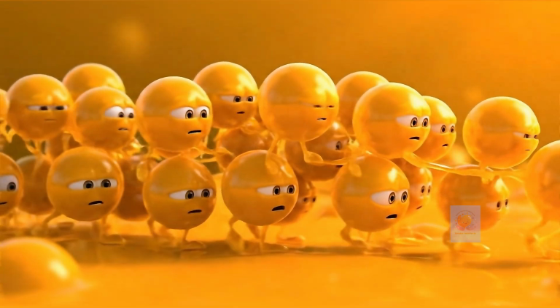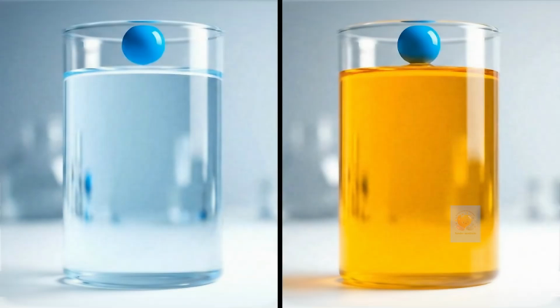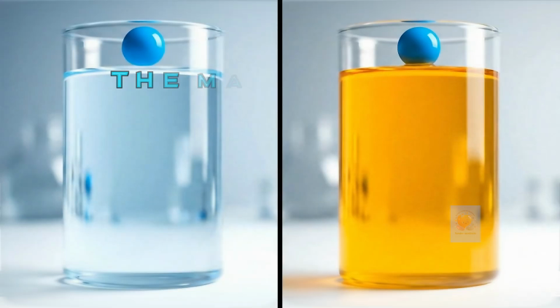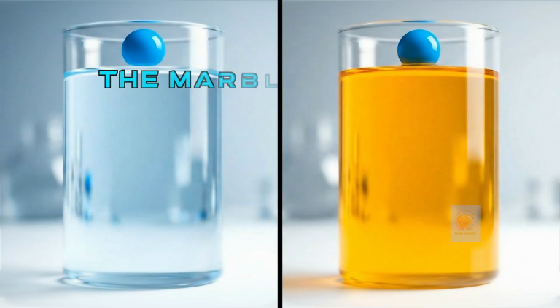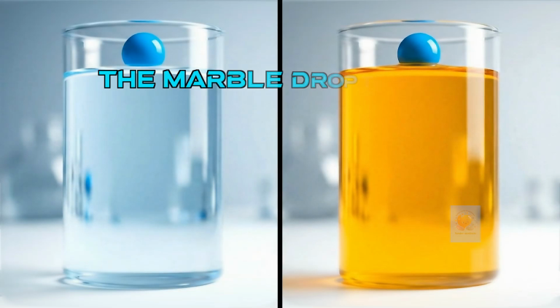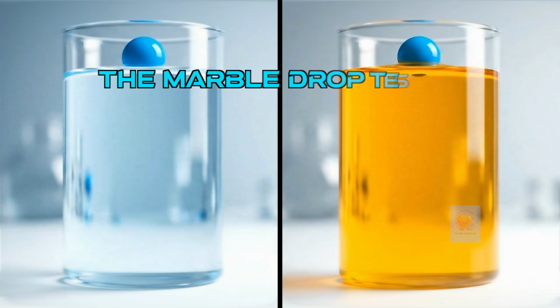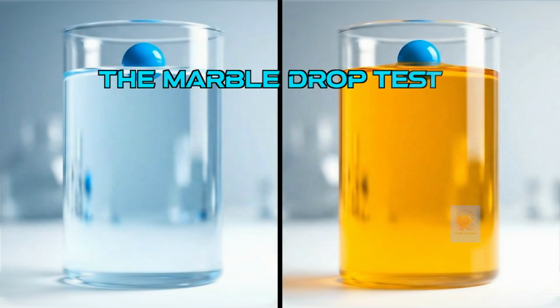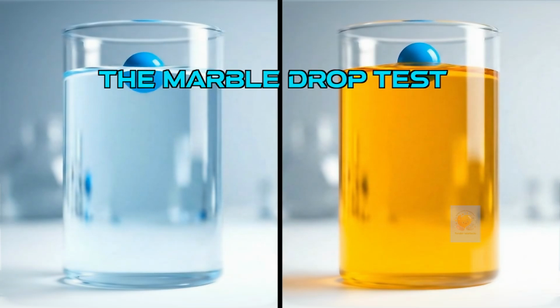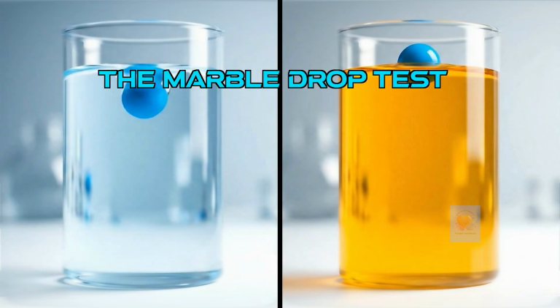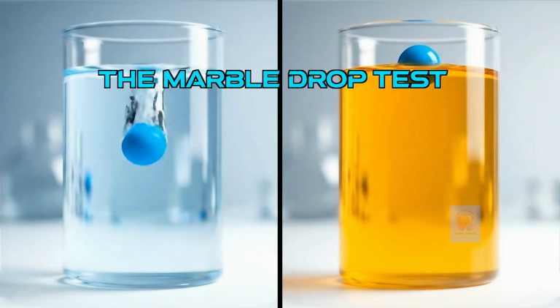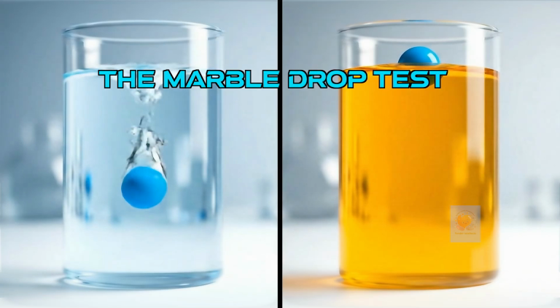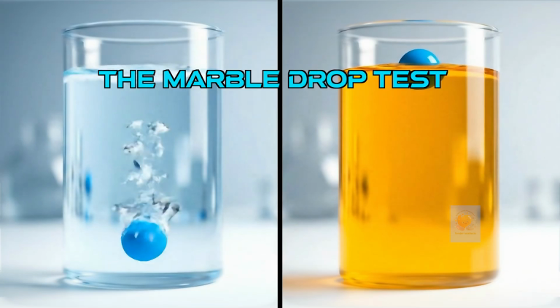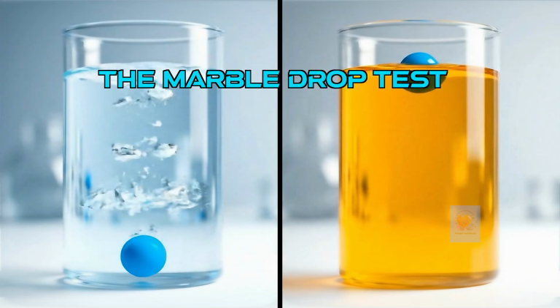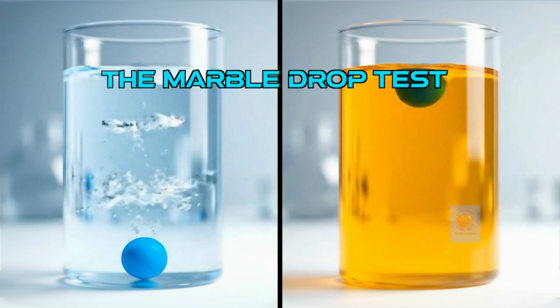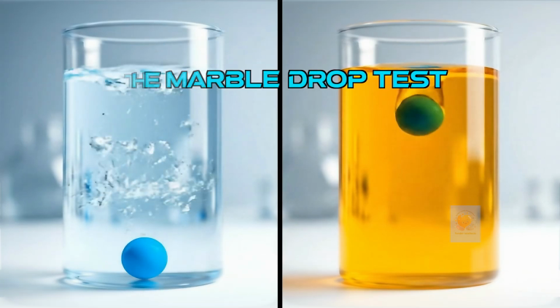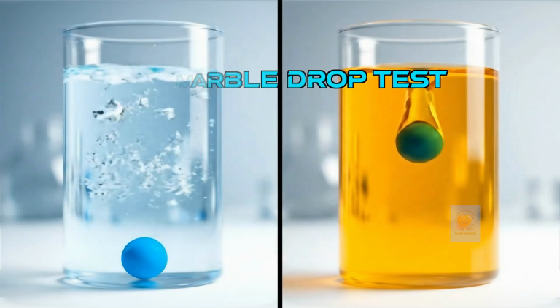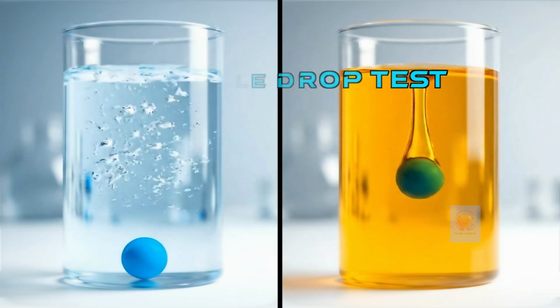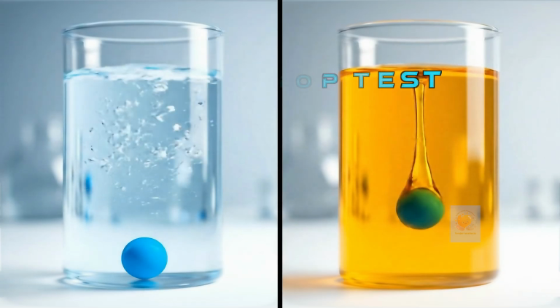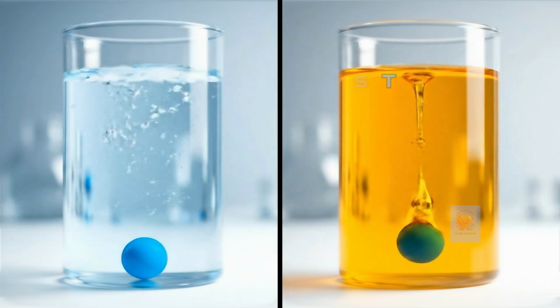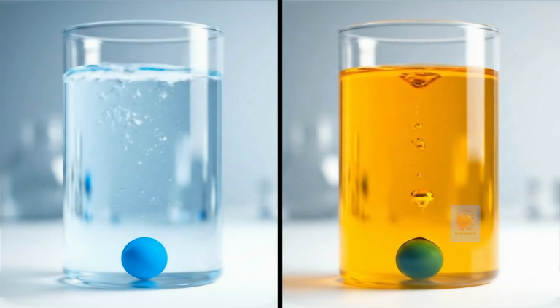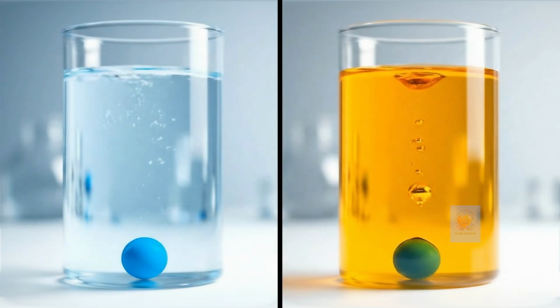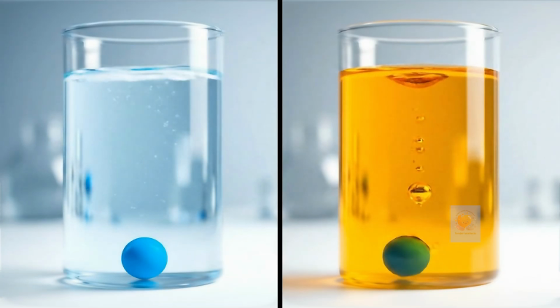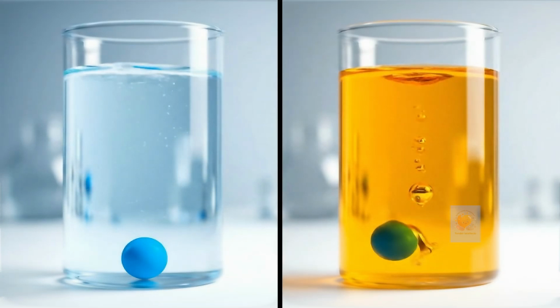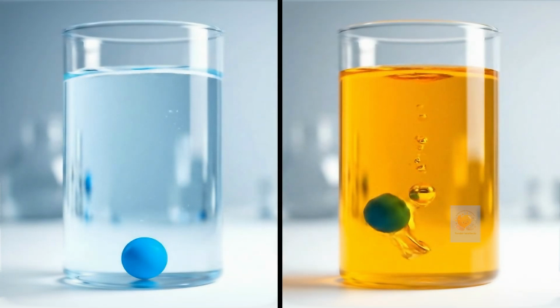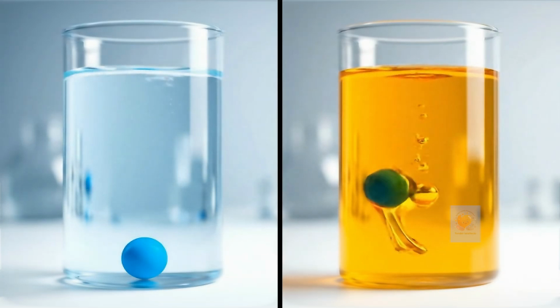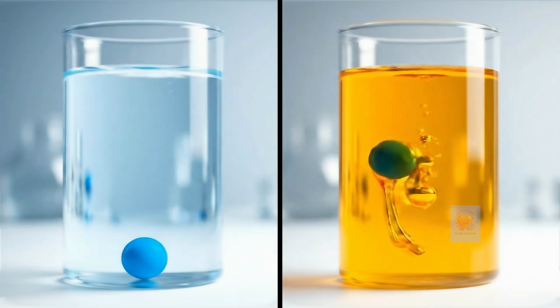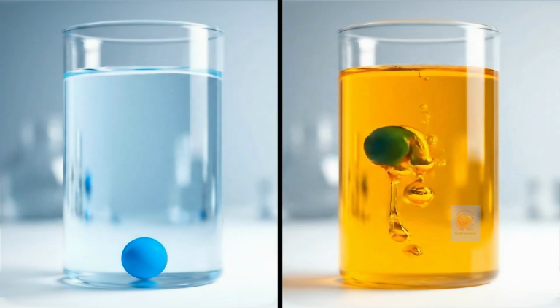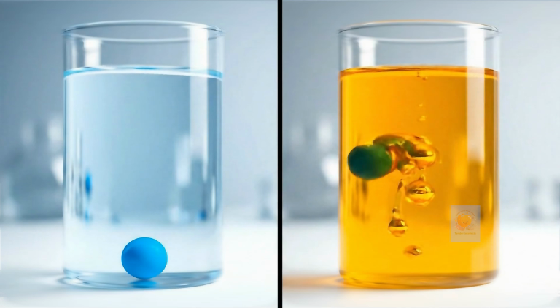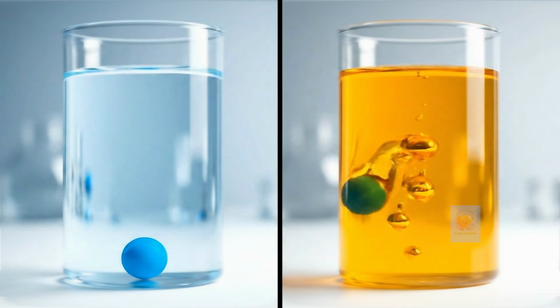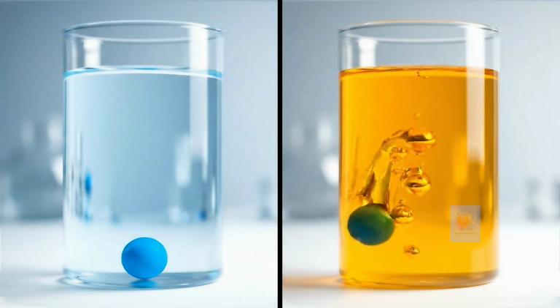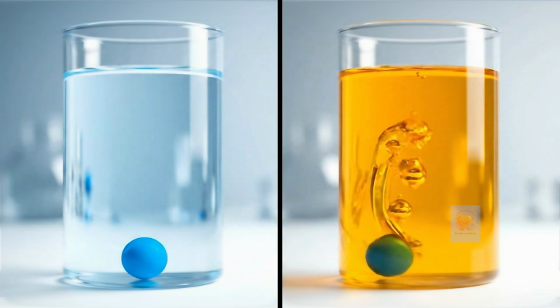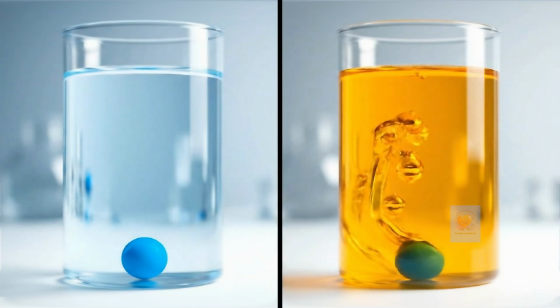We can test this. A marble sinks fast in low viscosity water, but super slow in high viscosity honey.